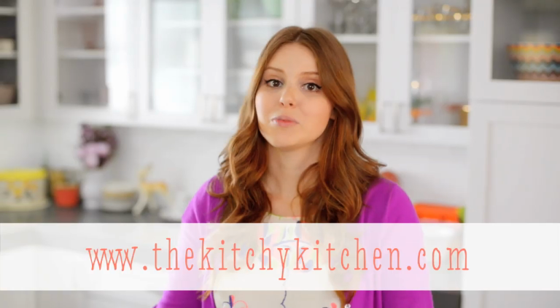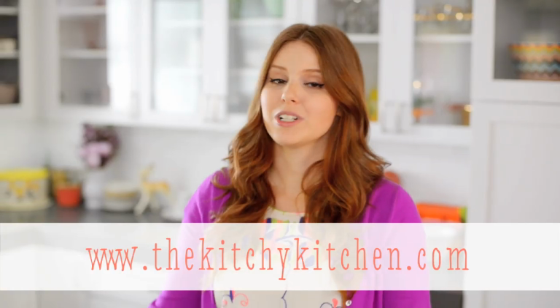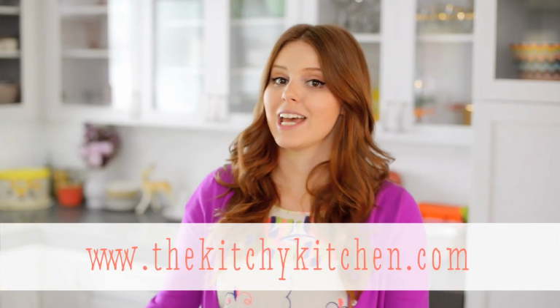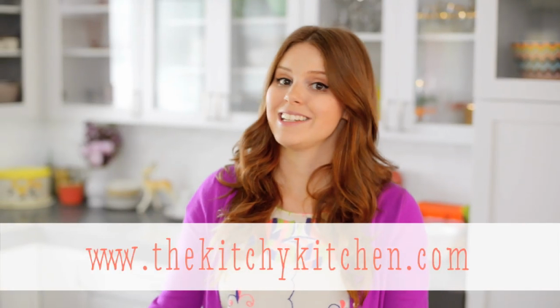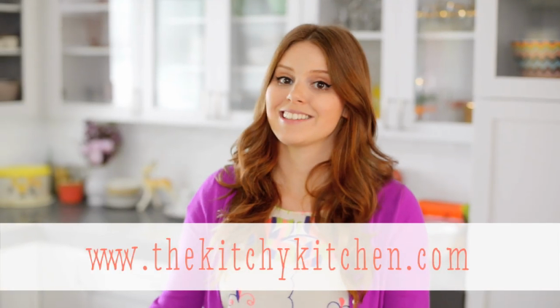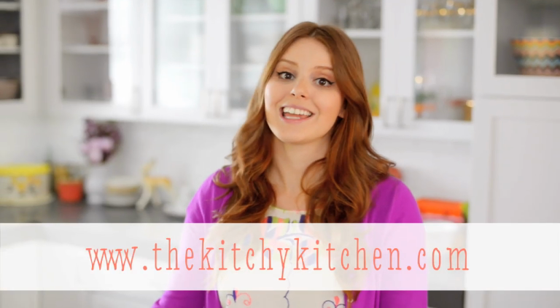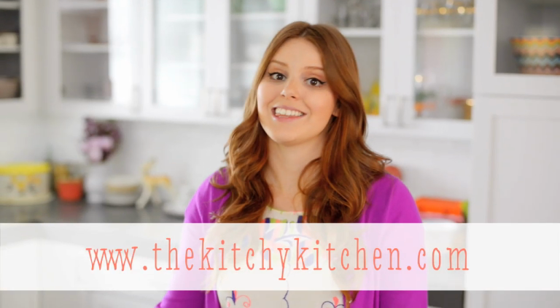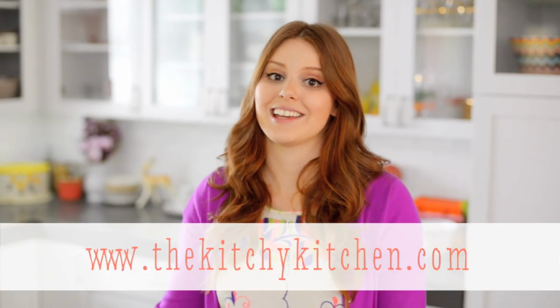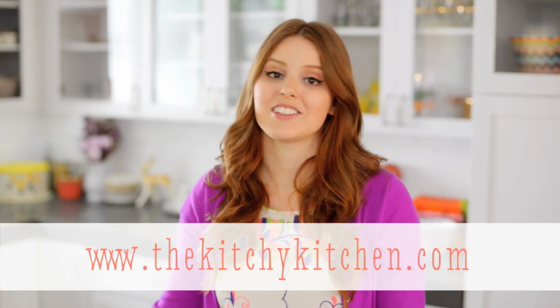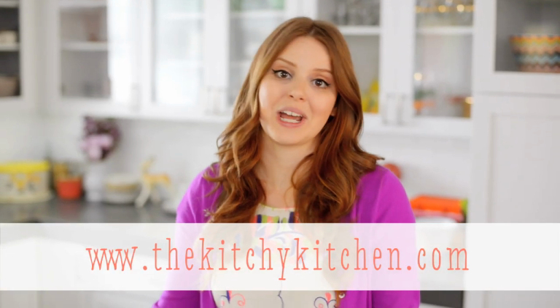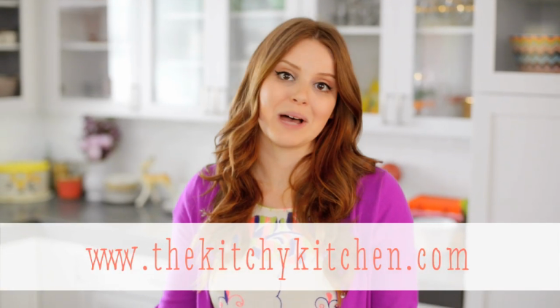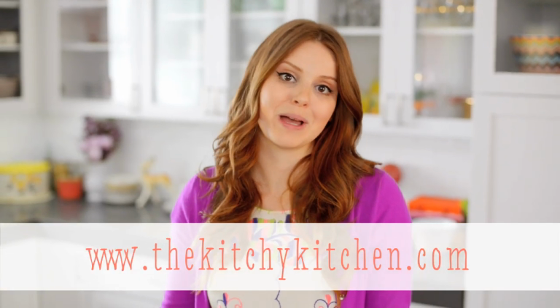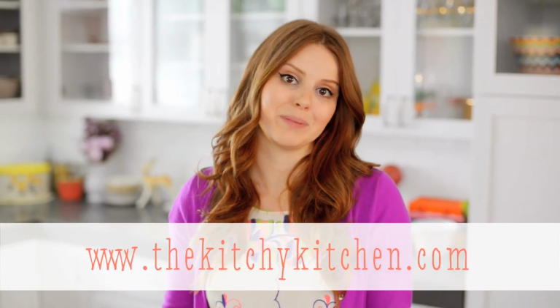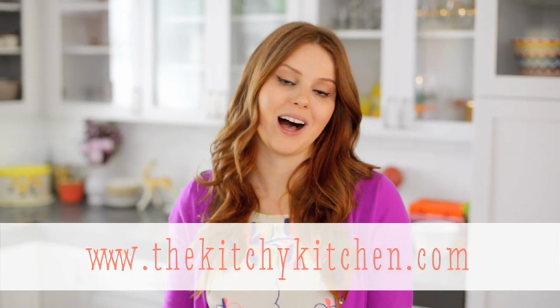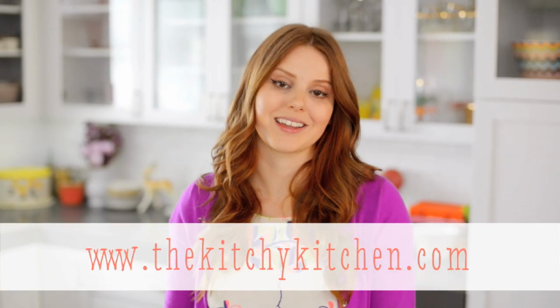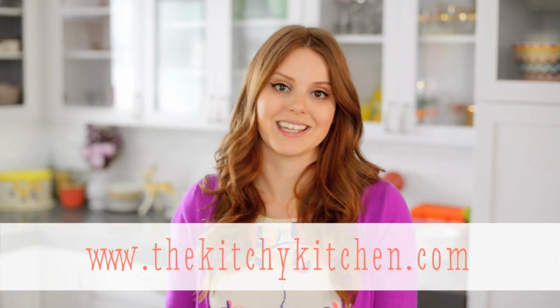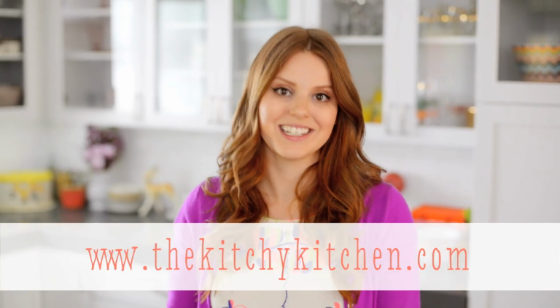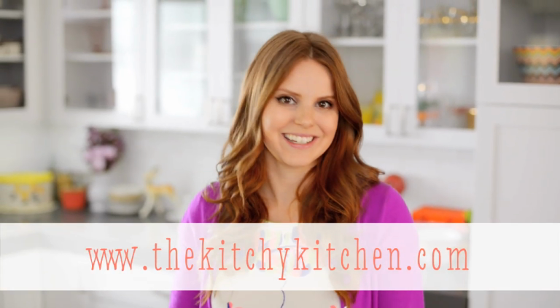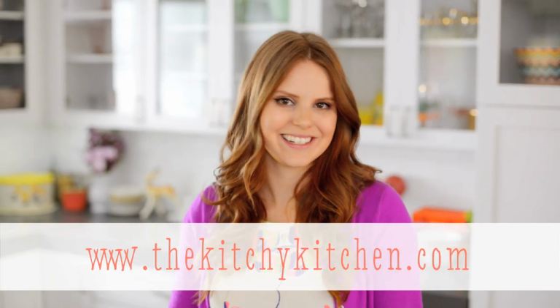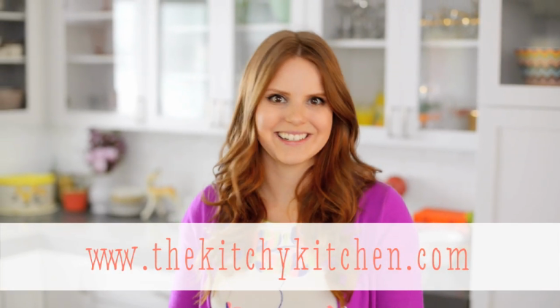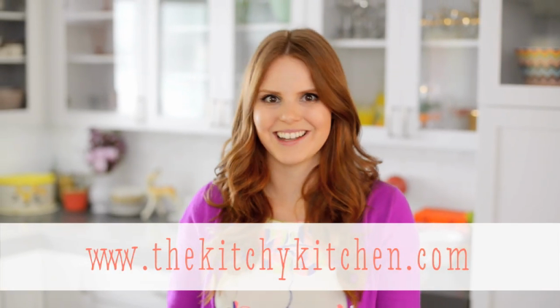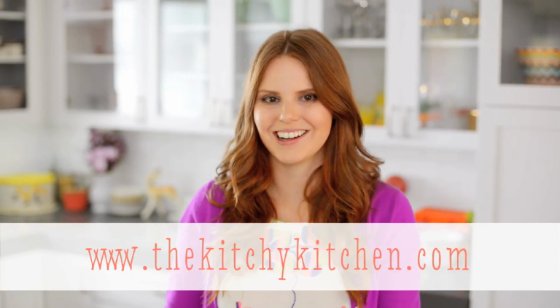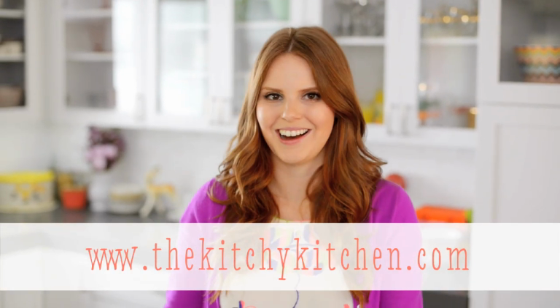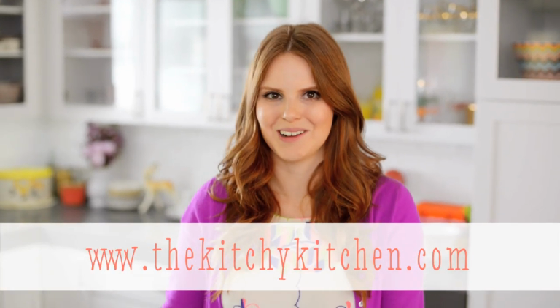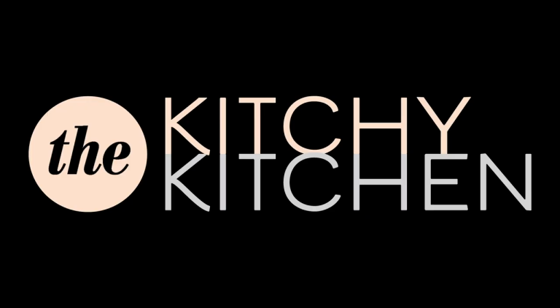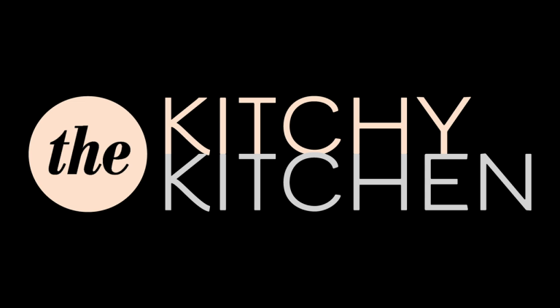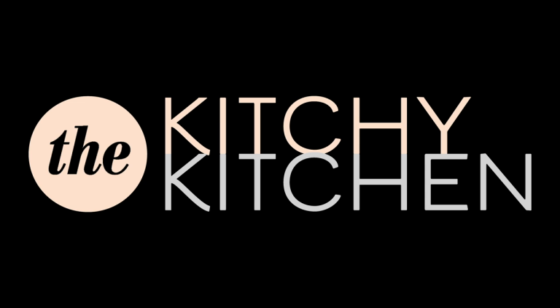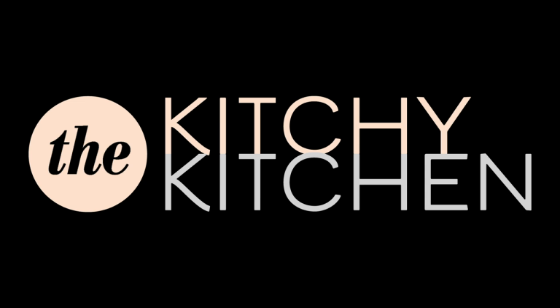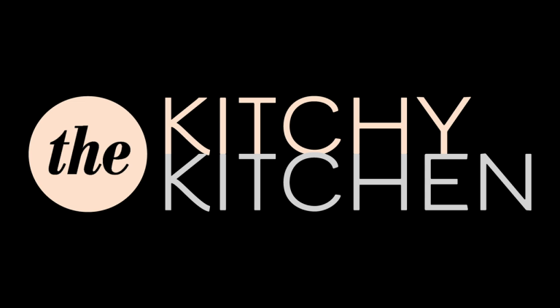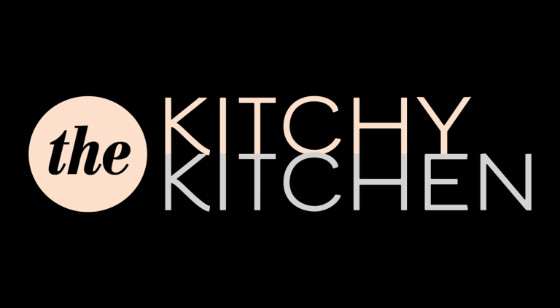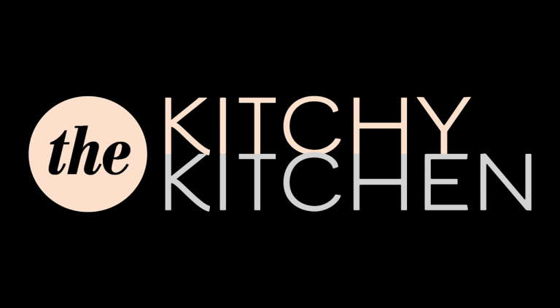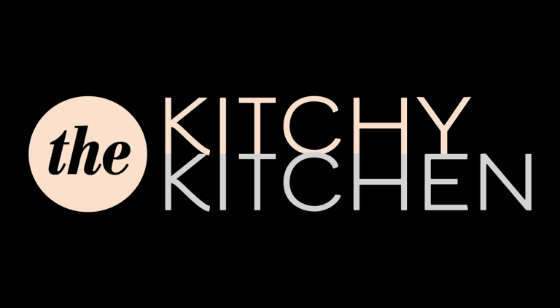For more techniques like this, check out my blog, thekitchykitchen.com. Thank you.